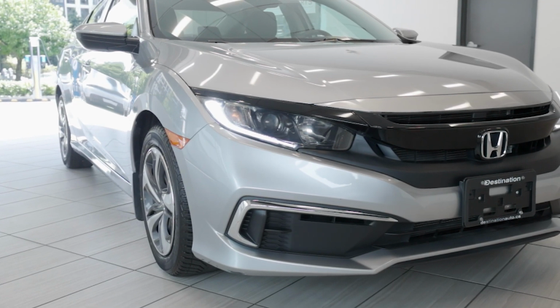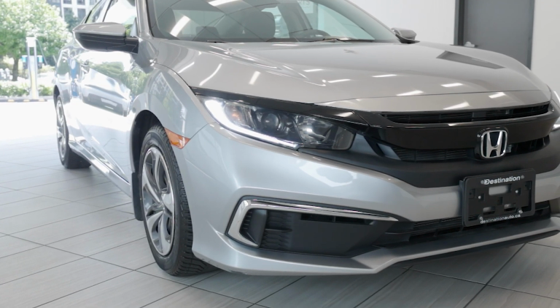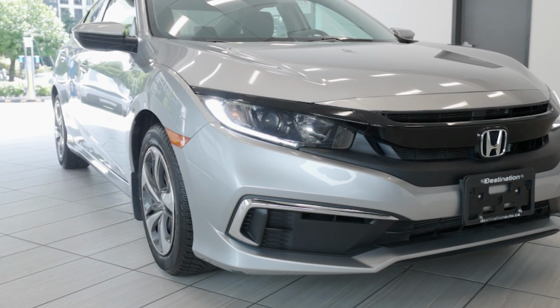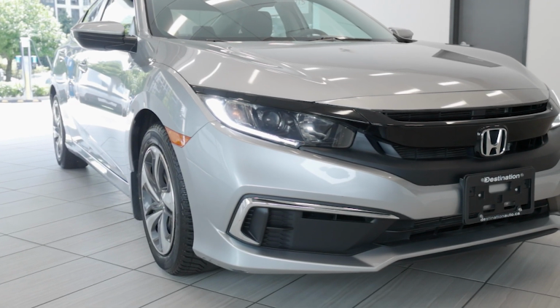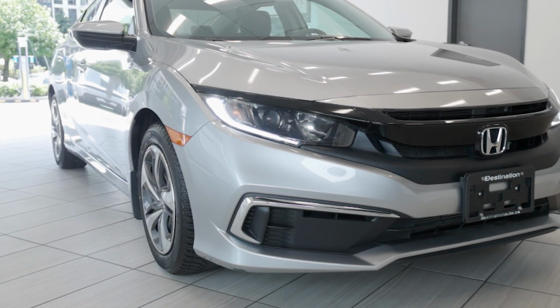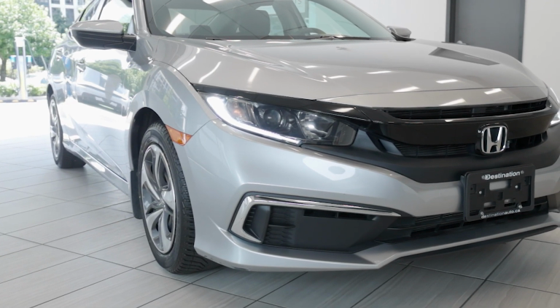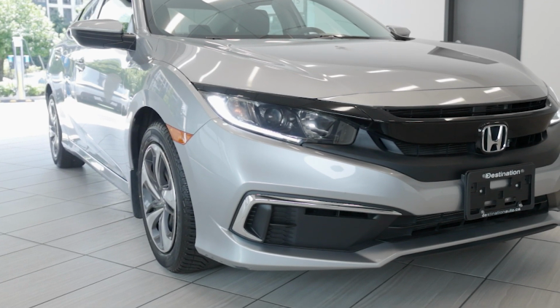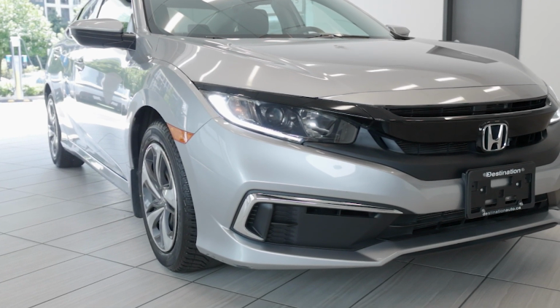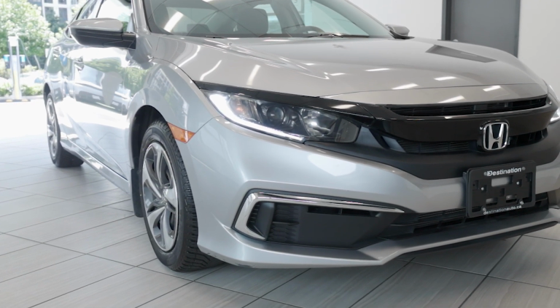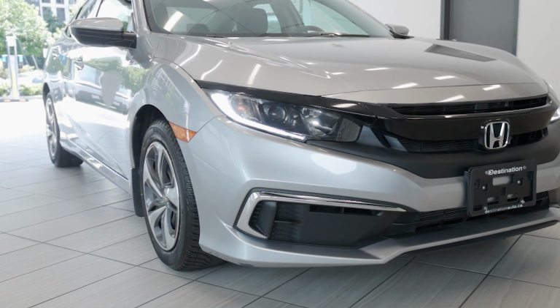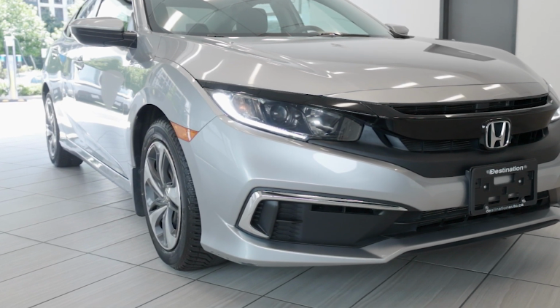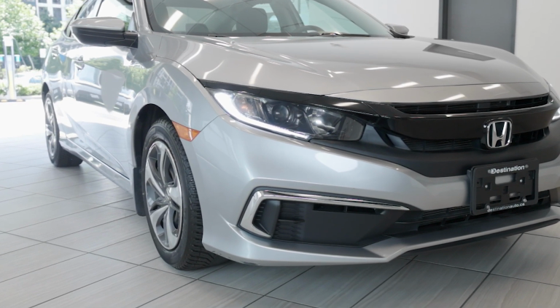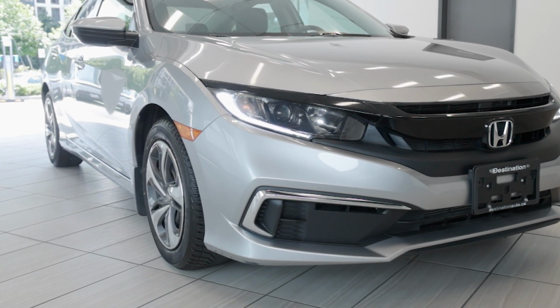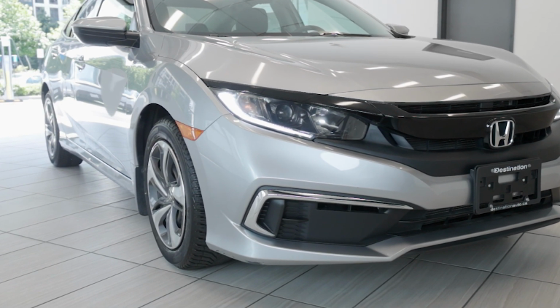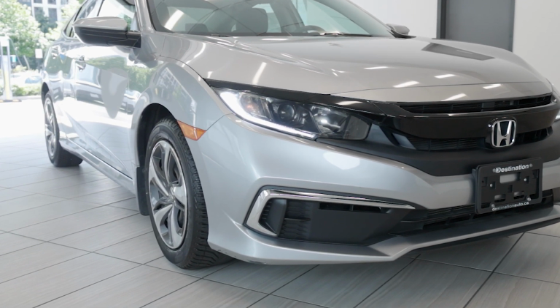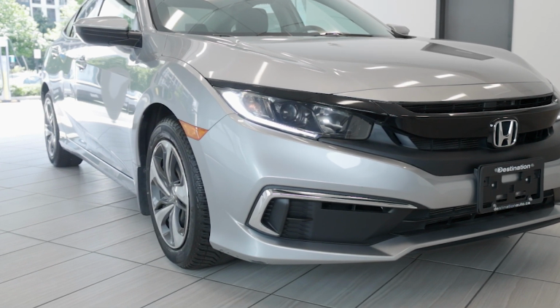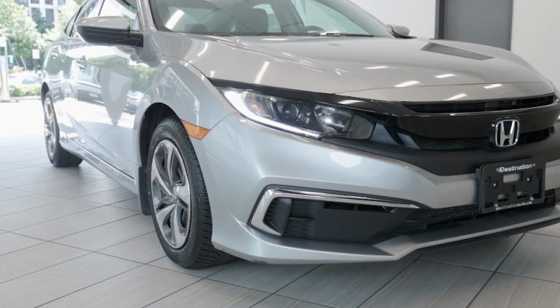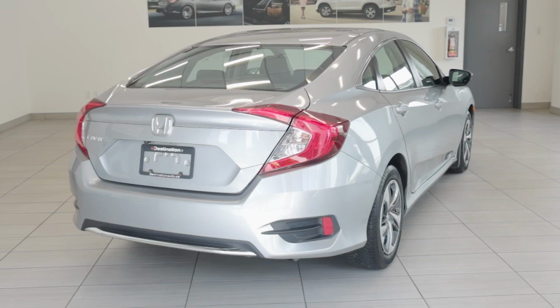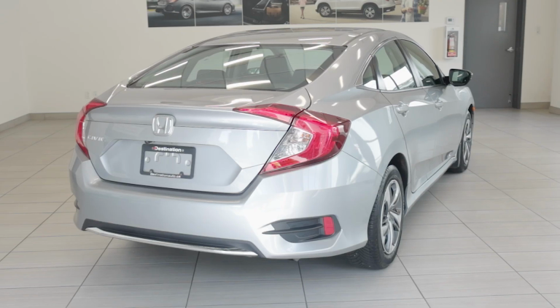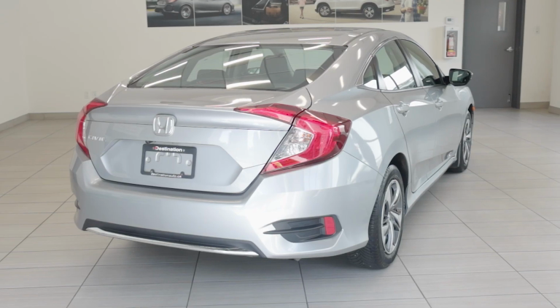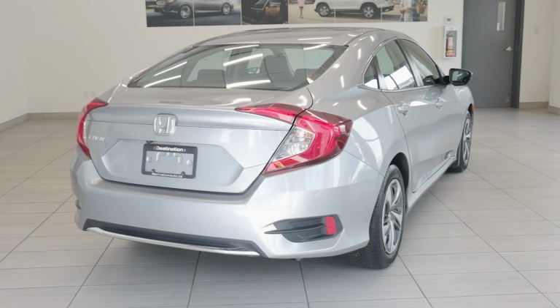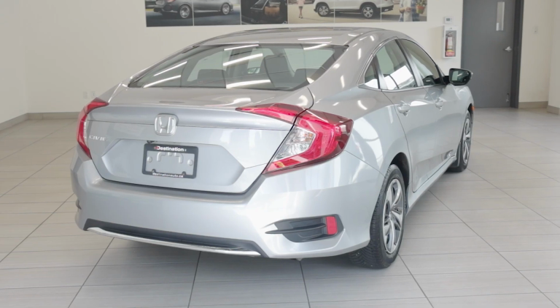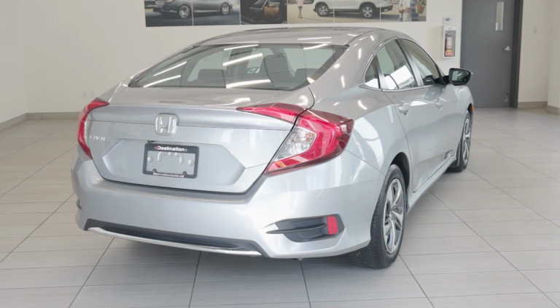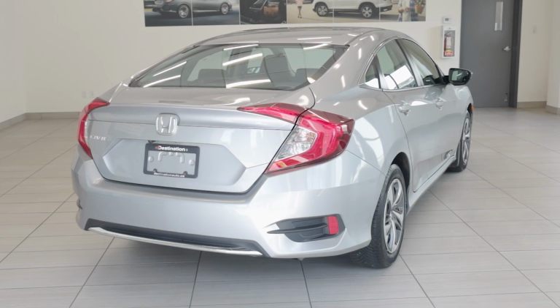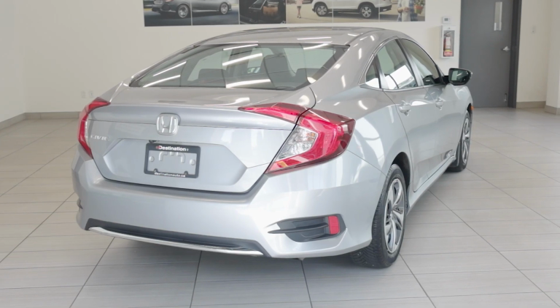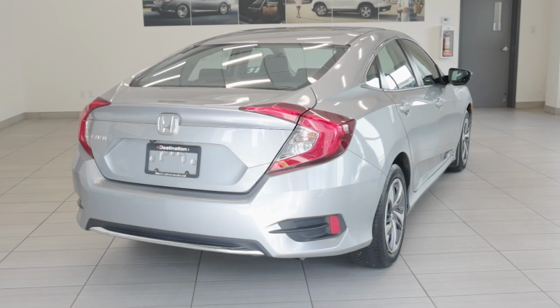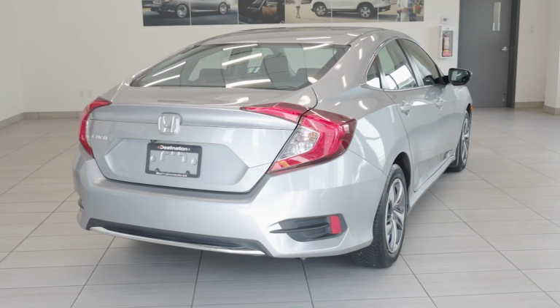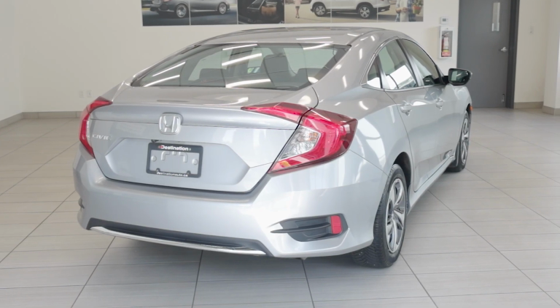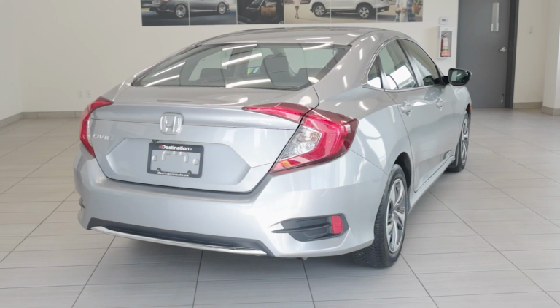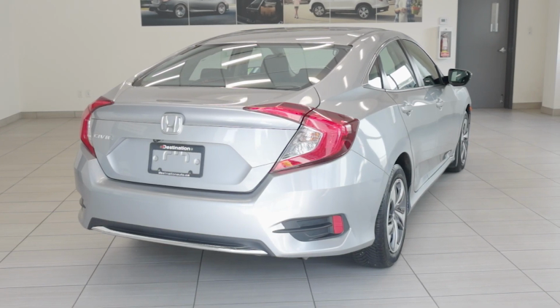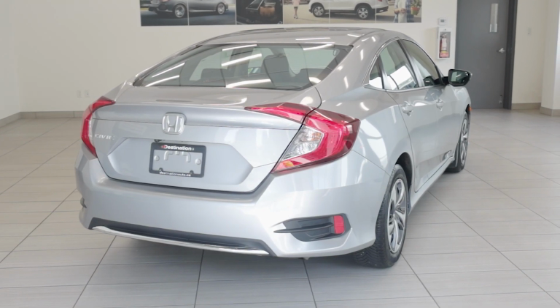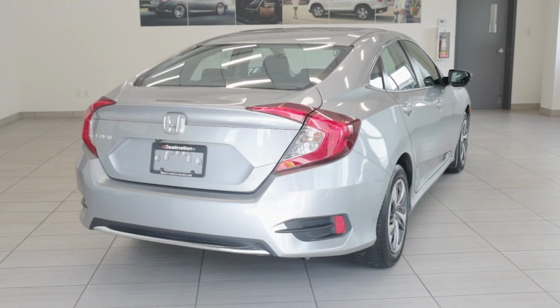Visit Destination Honda Burnaby today and come check out this 2020 Honda Civic LX.